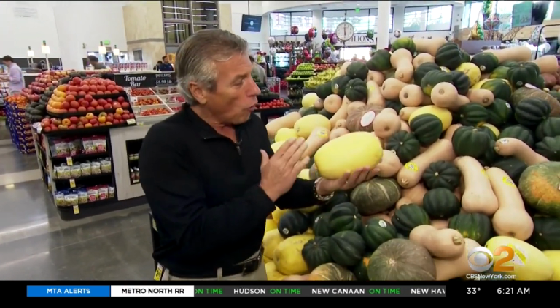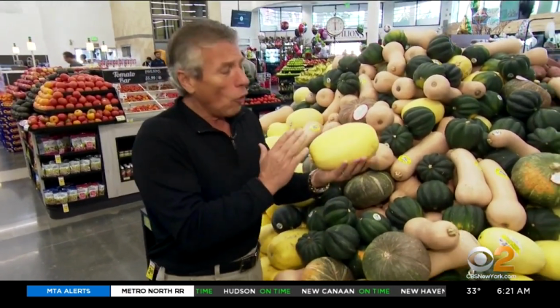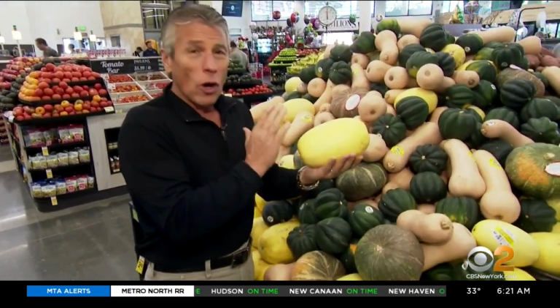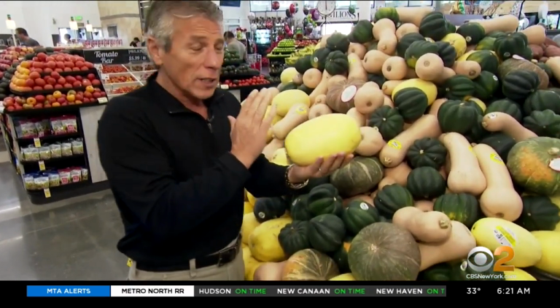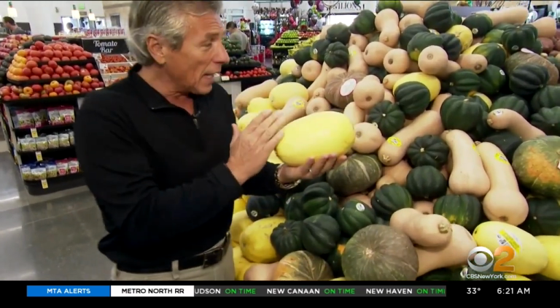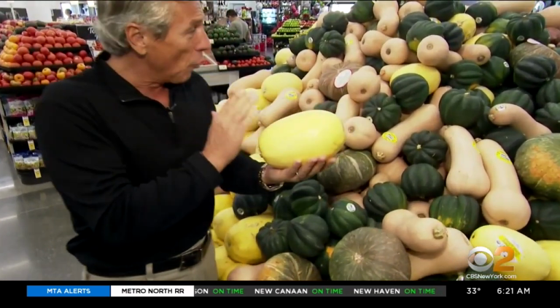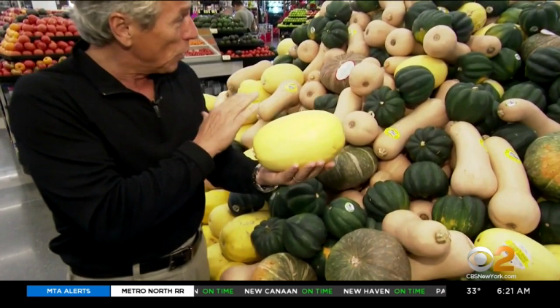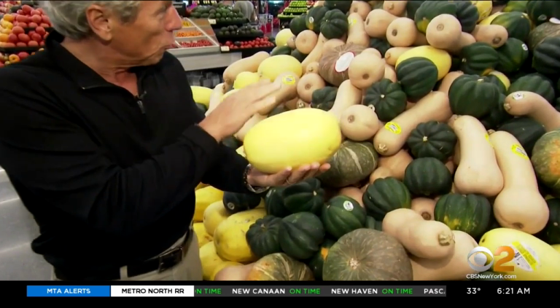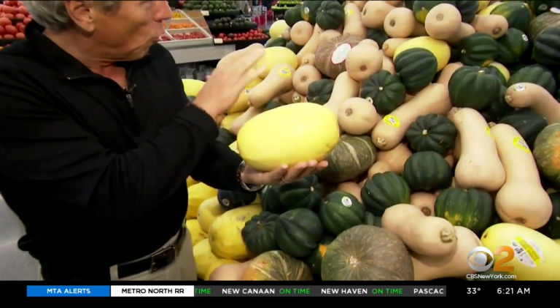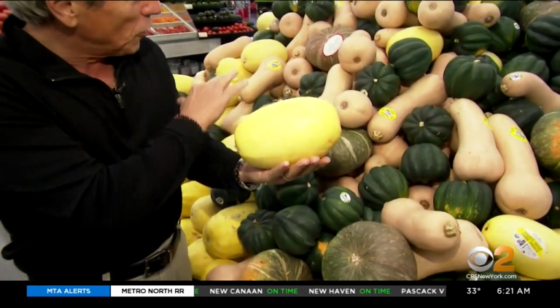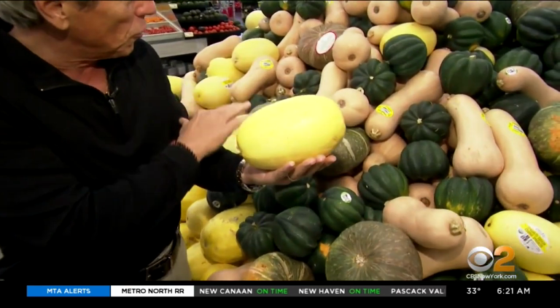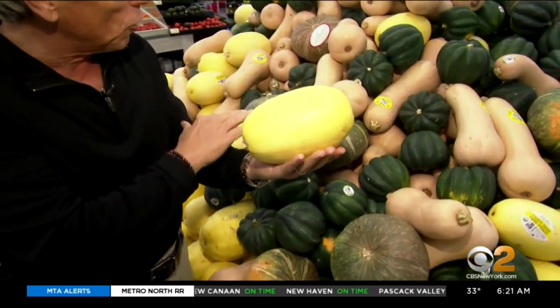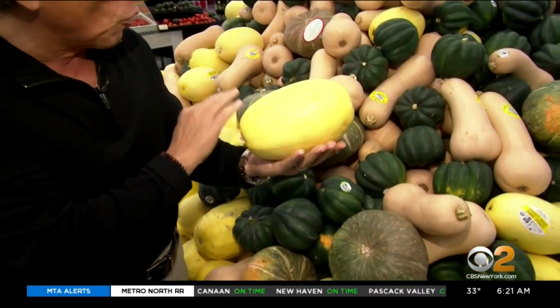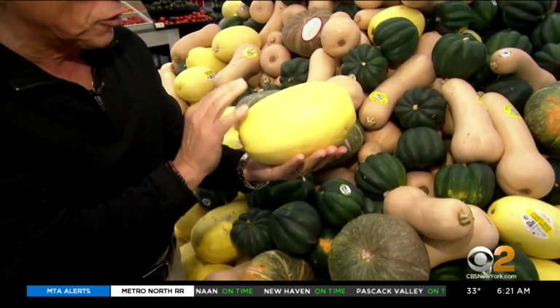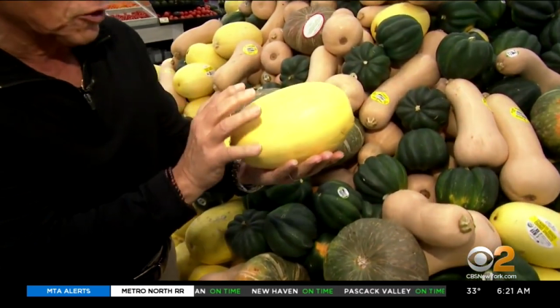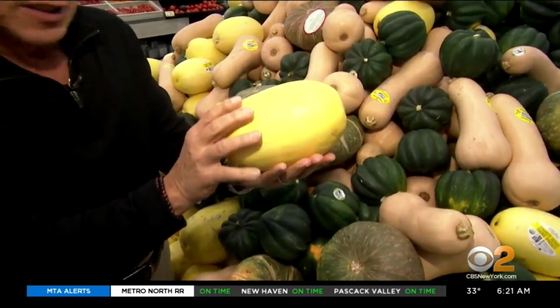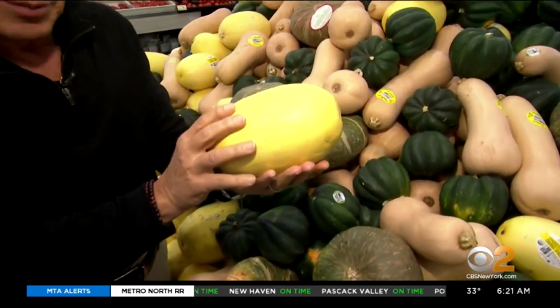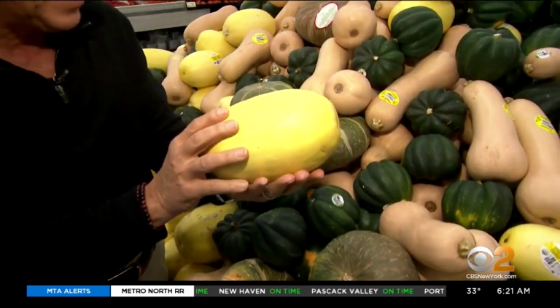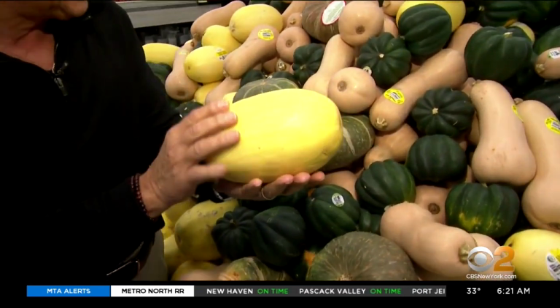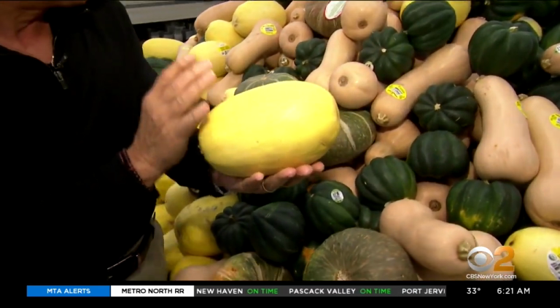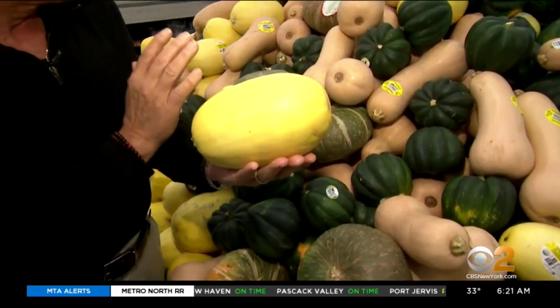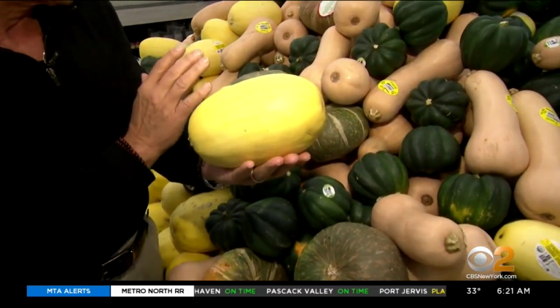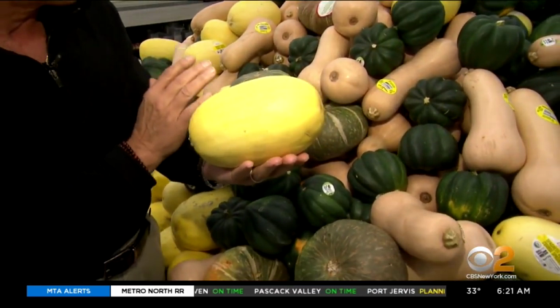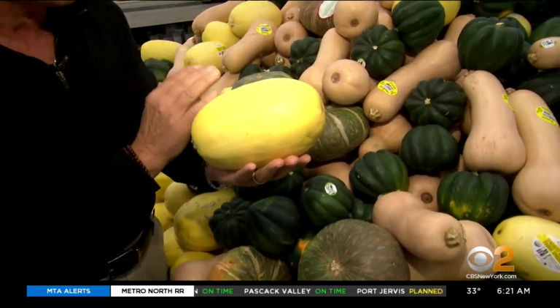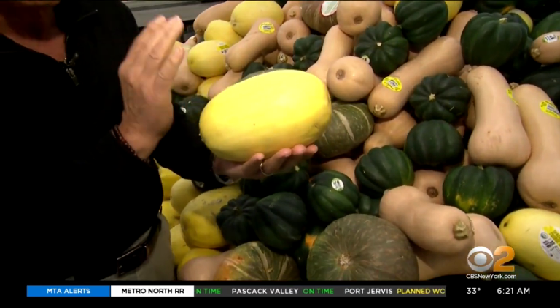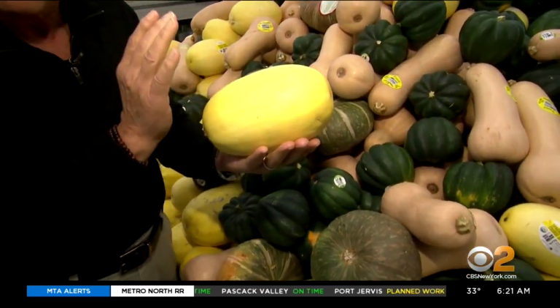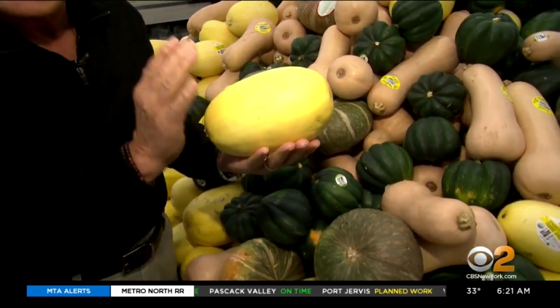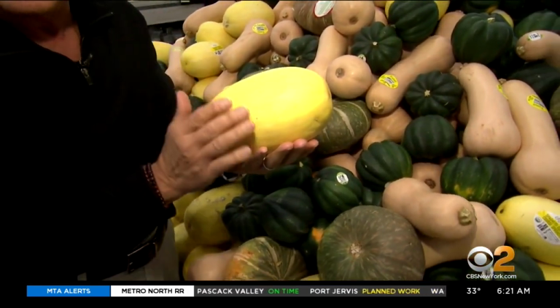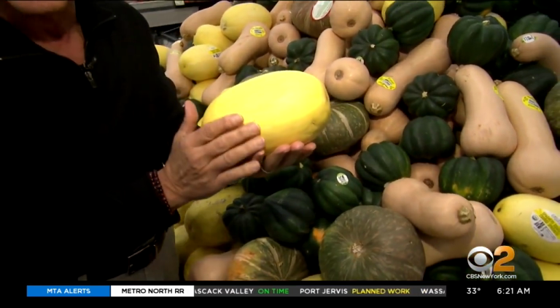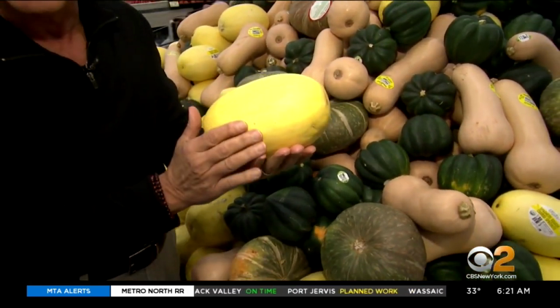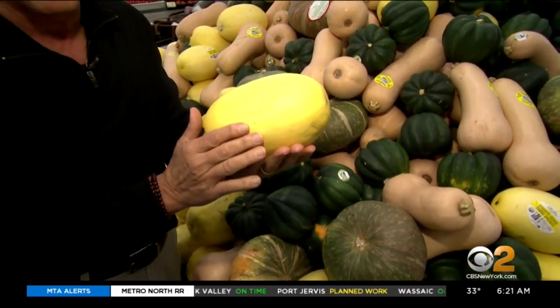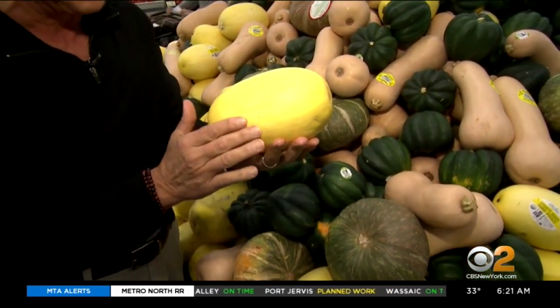Although a lot of the winter squashes — hard squashes — look intimidating when you look at them, they're so easy to cook with.